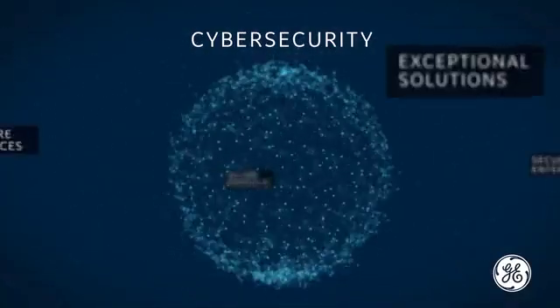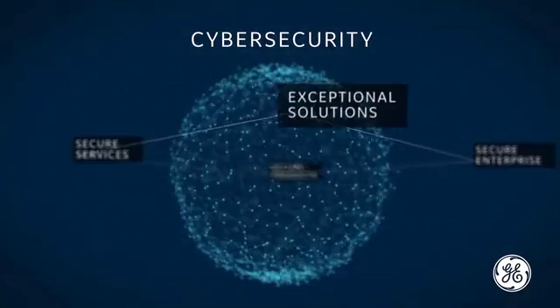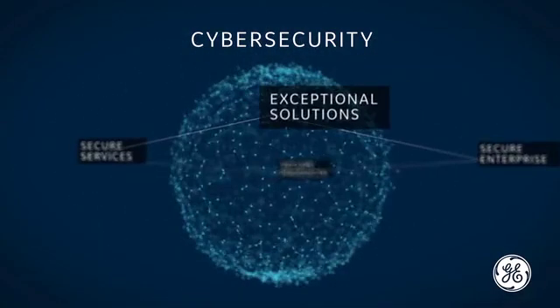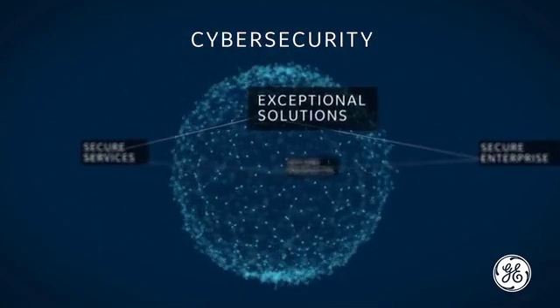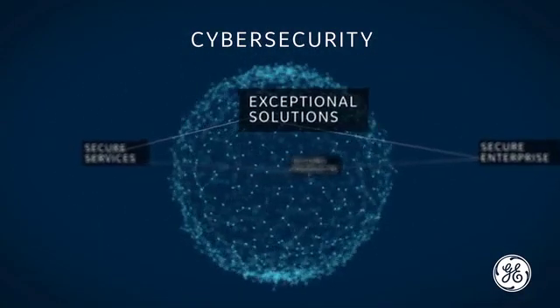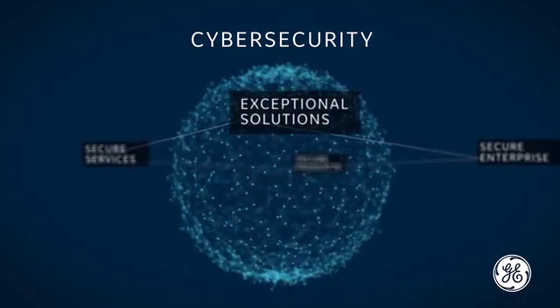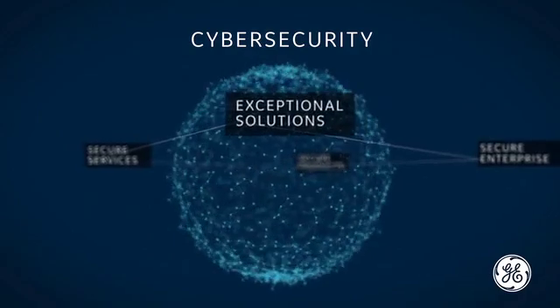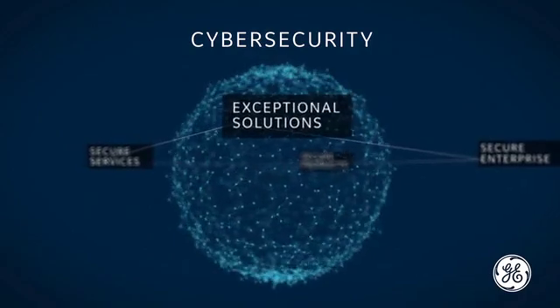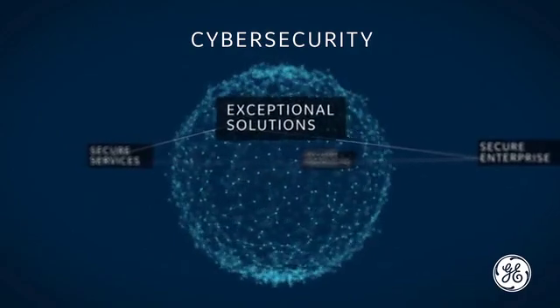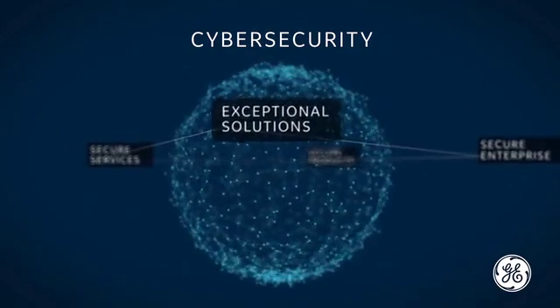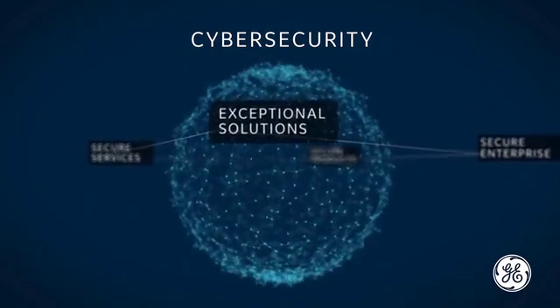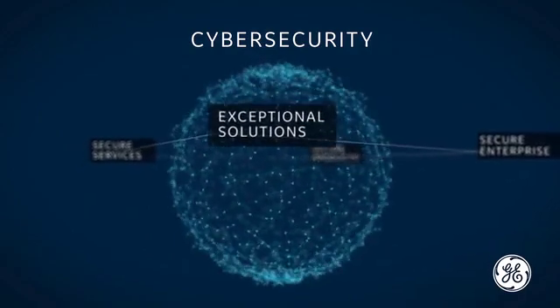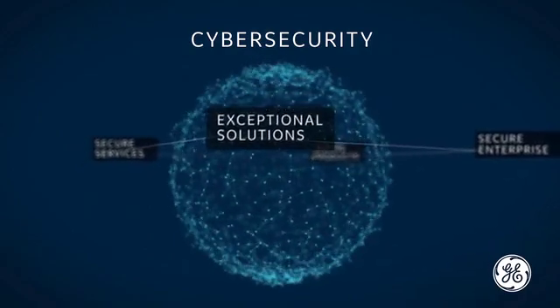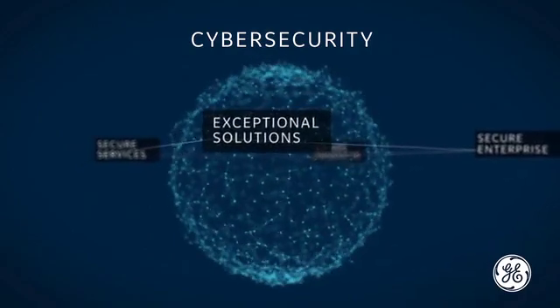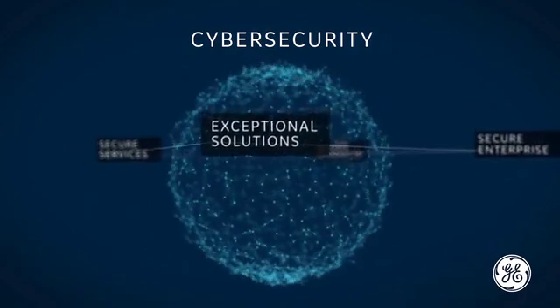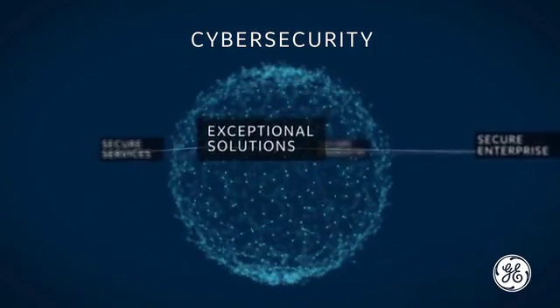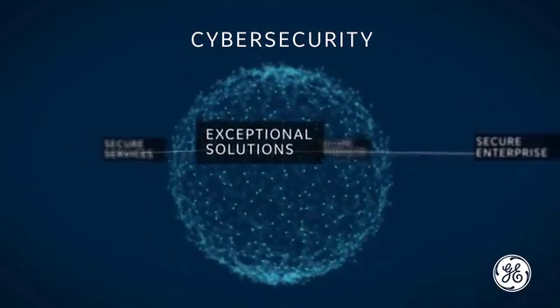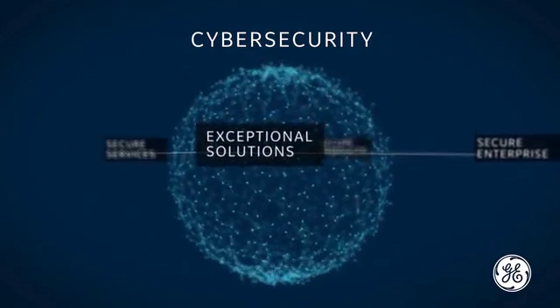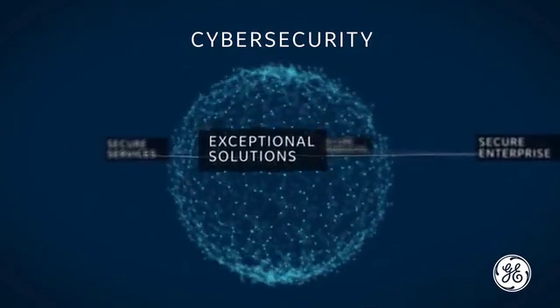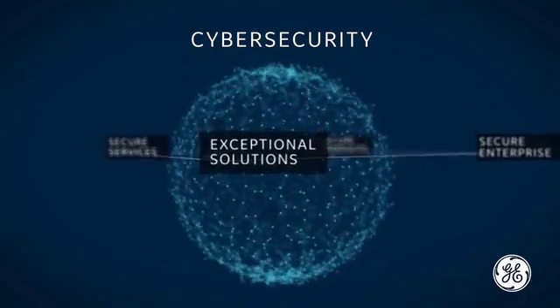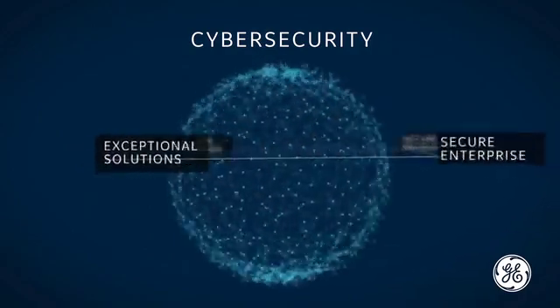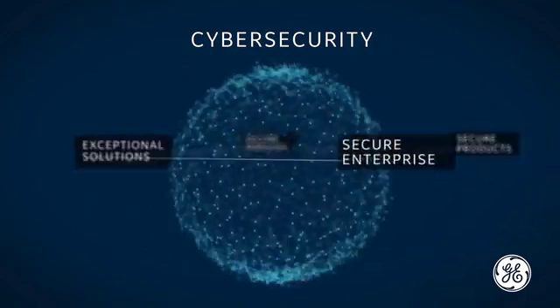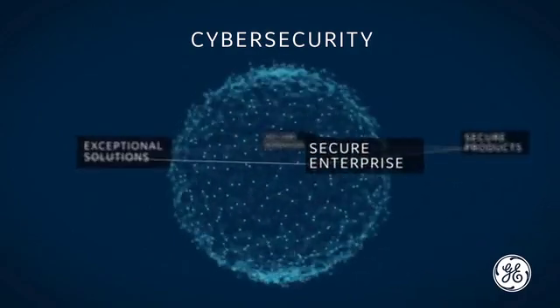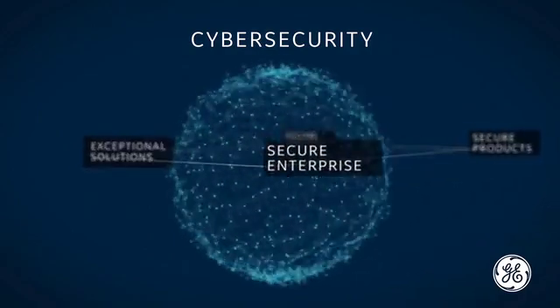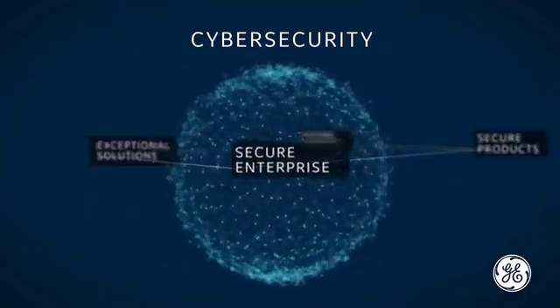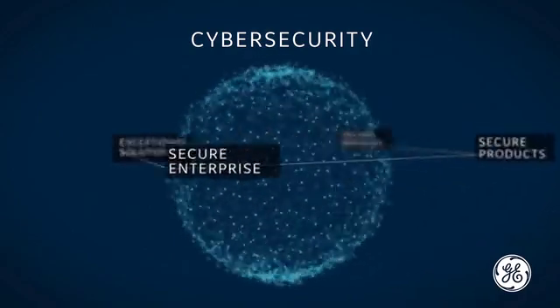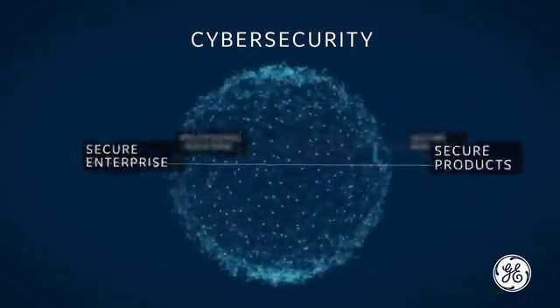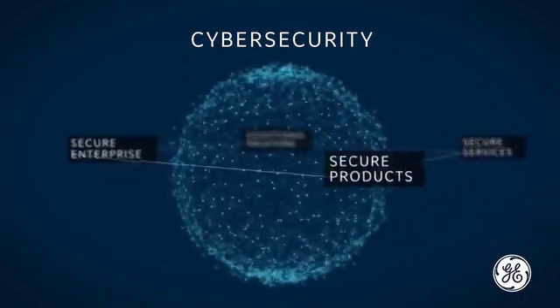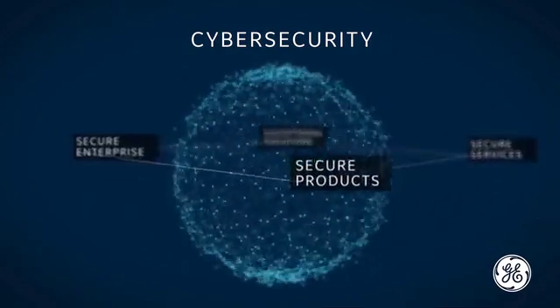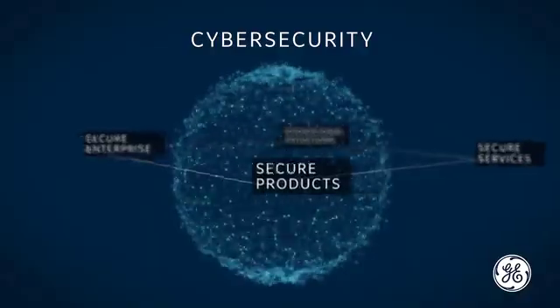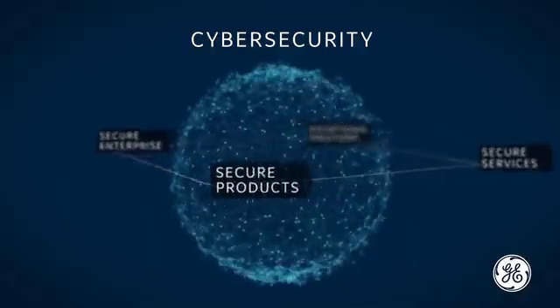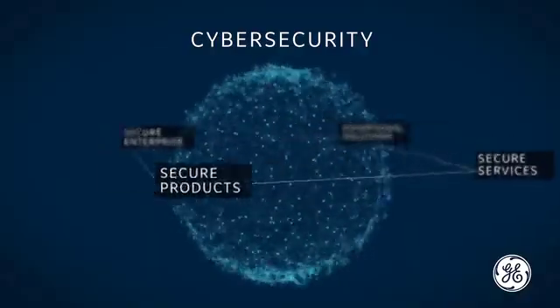Cybersecurity from GE Healthcare, providing exceptional solutions with secure enterprise products and services.